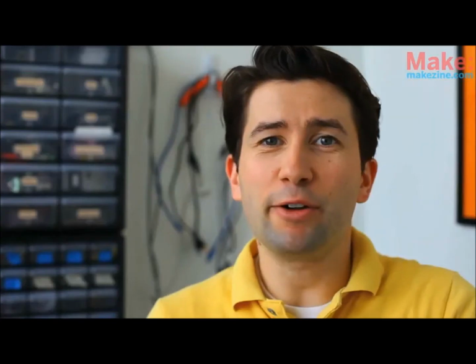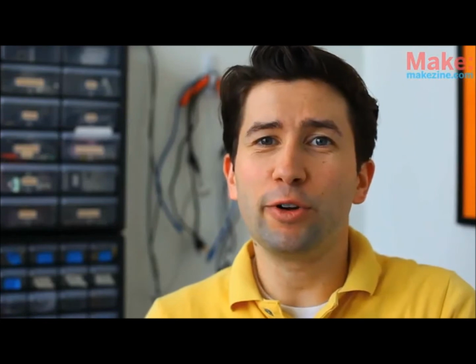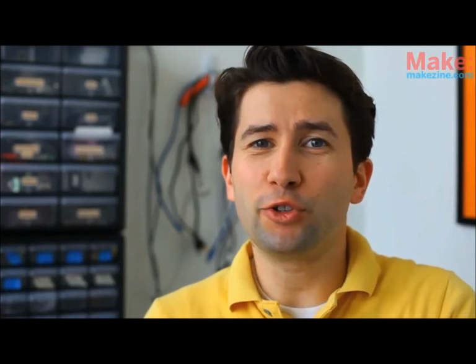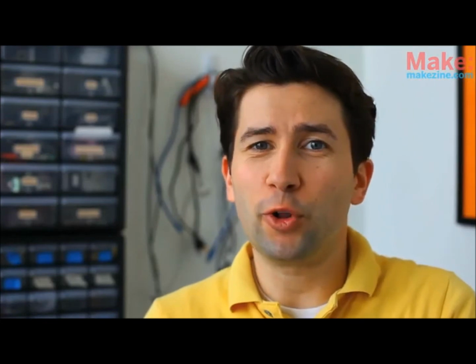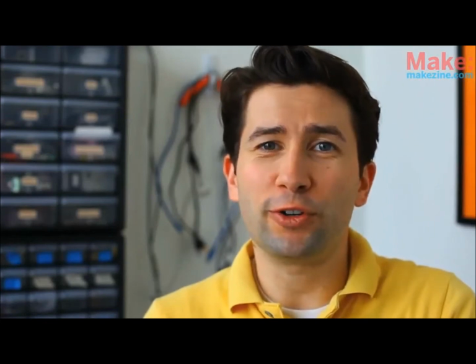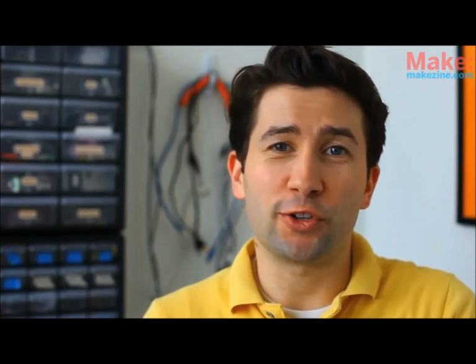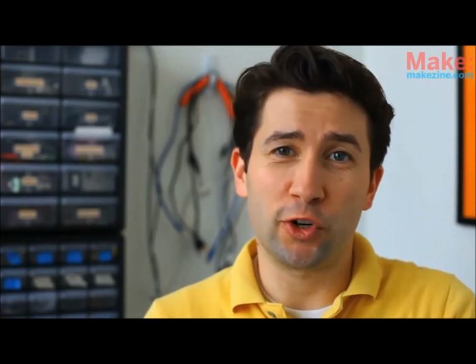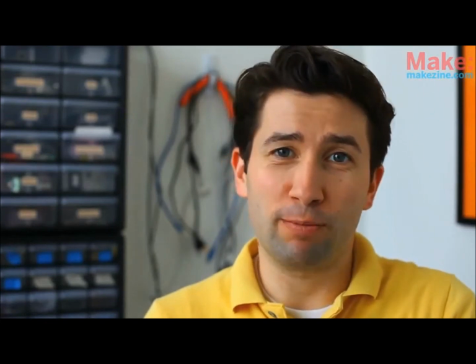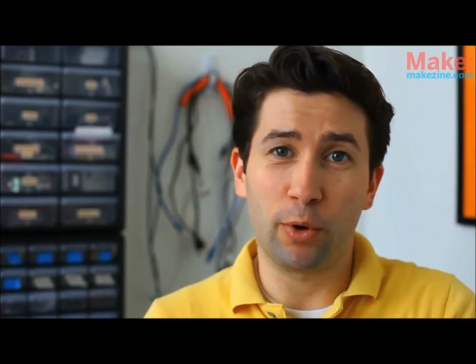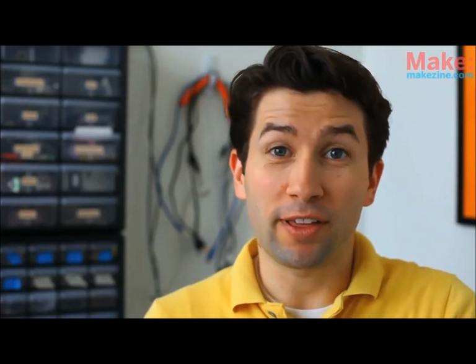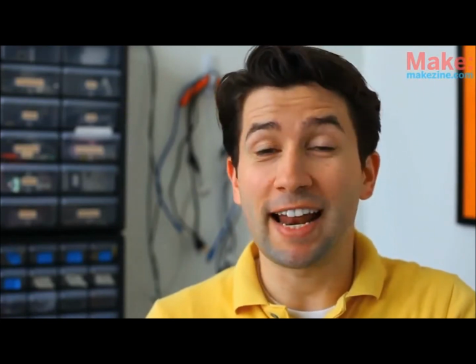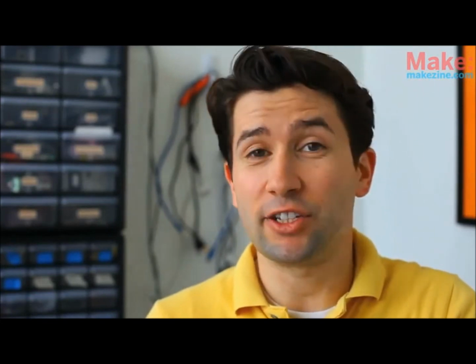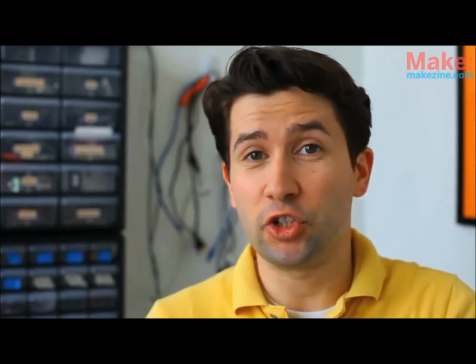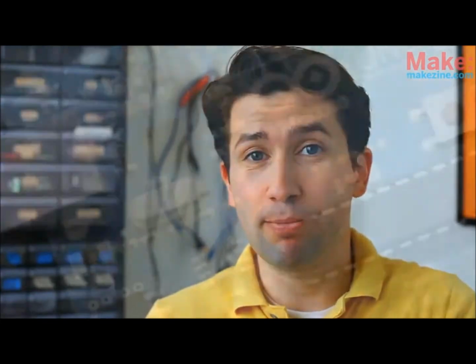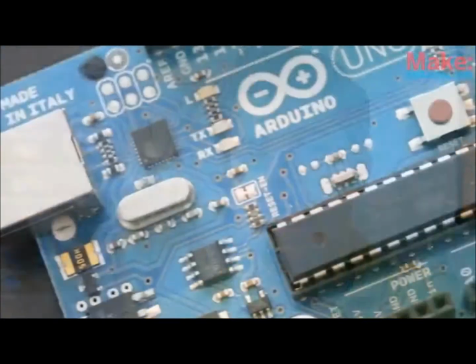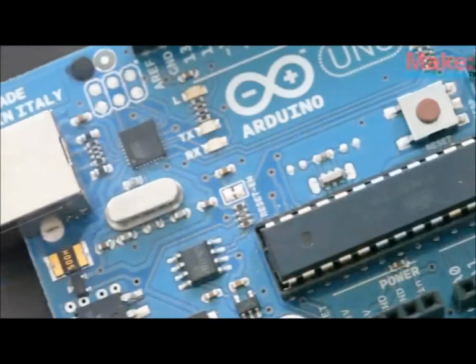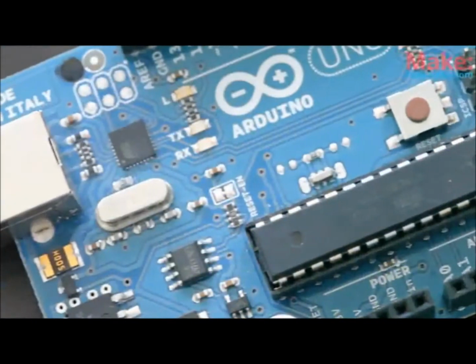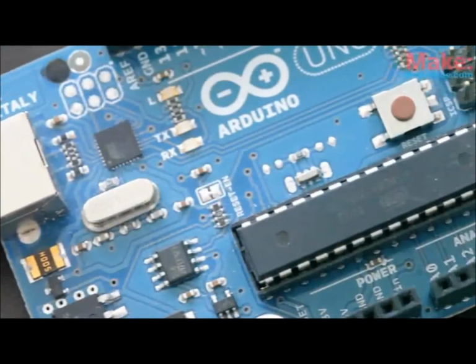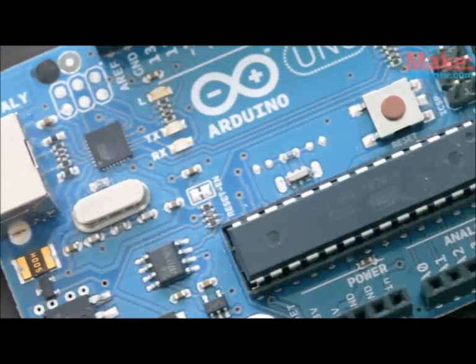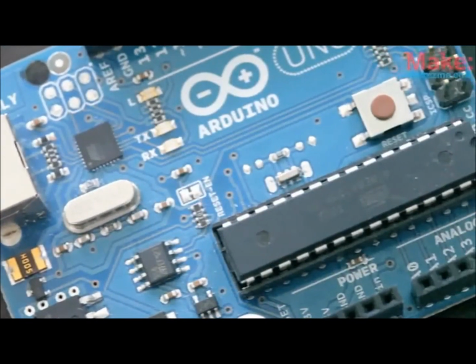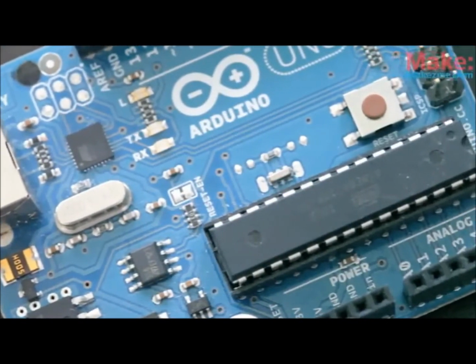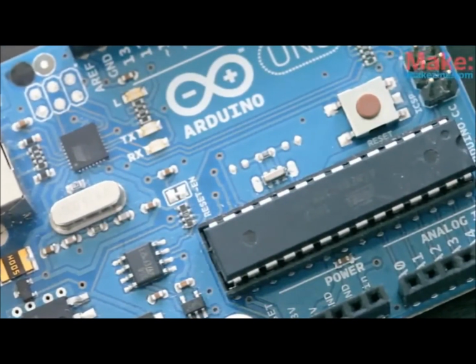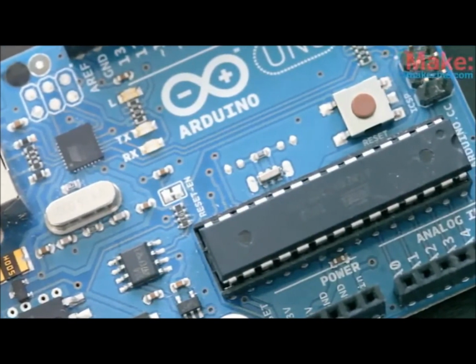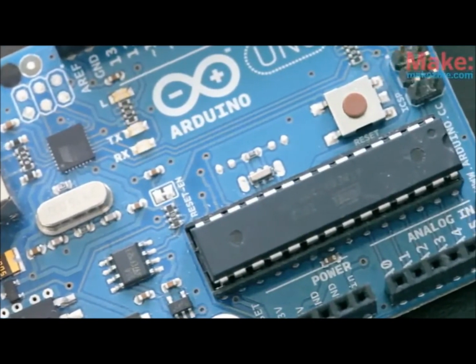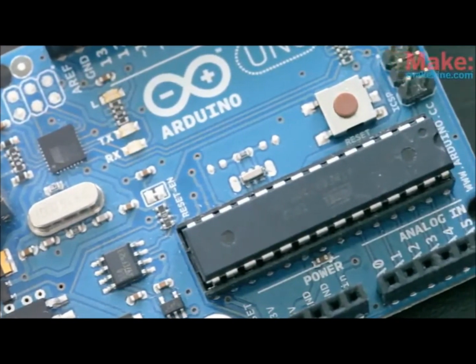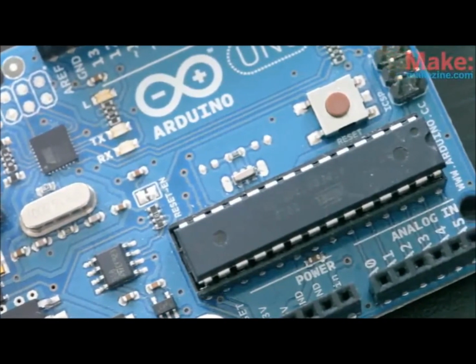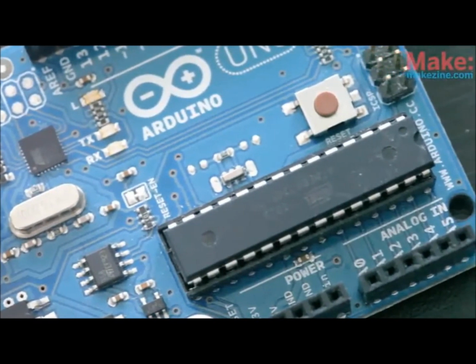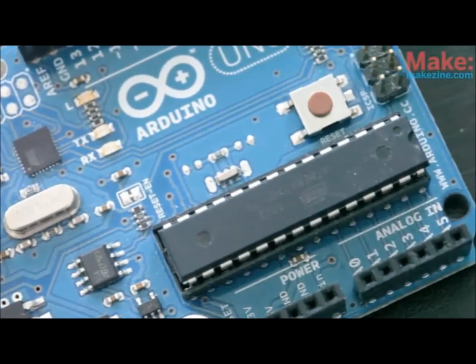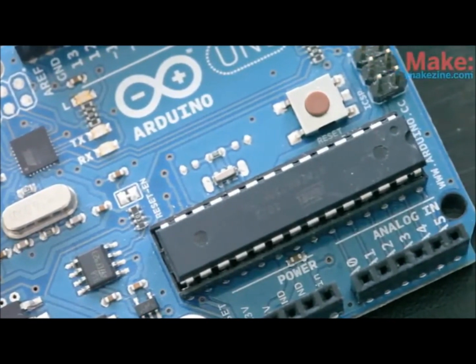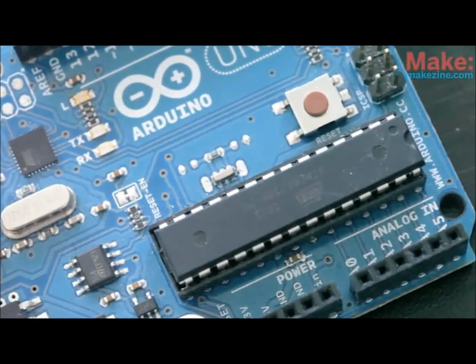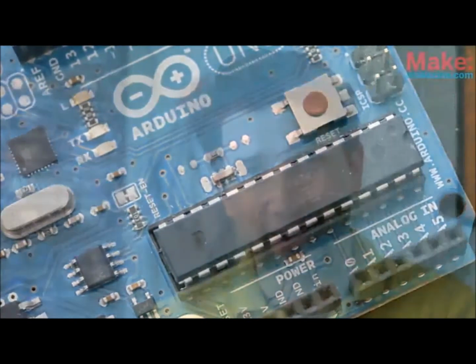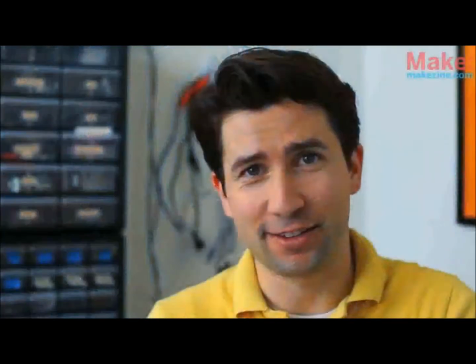A microcontroller is a circuit board that has a chip on it that can be programmed to do many different things.